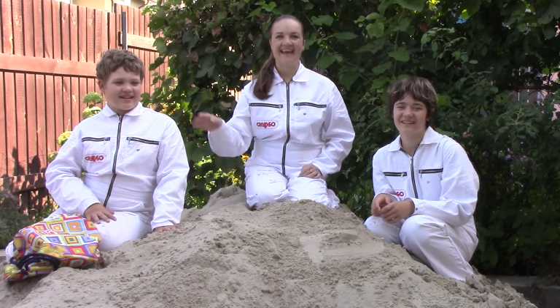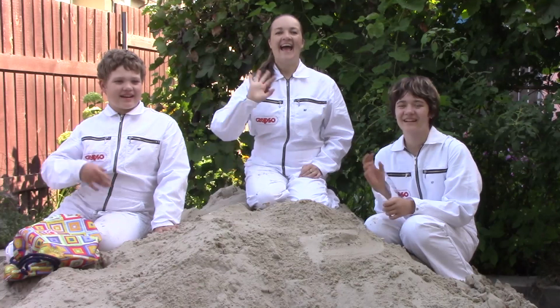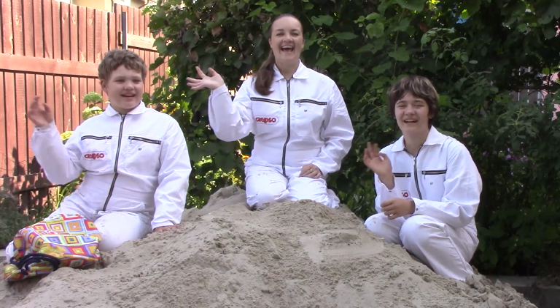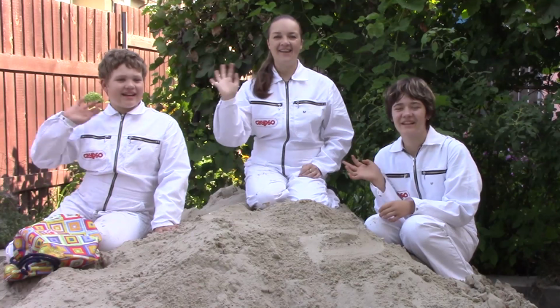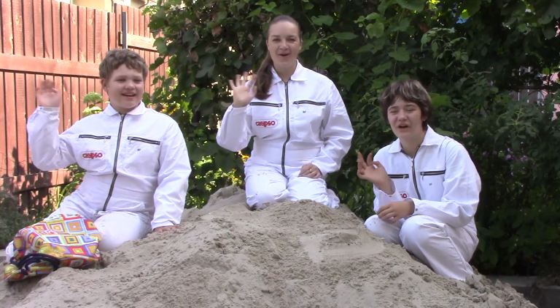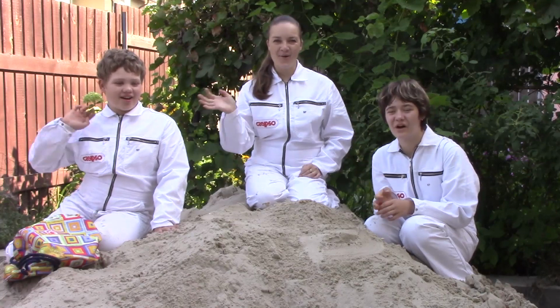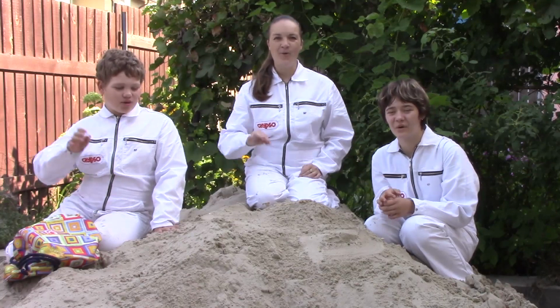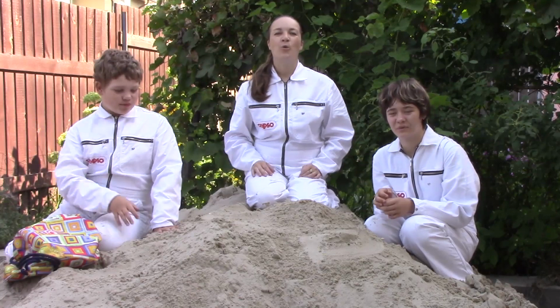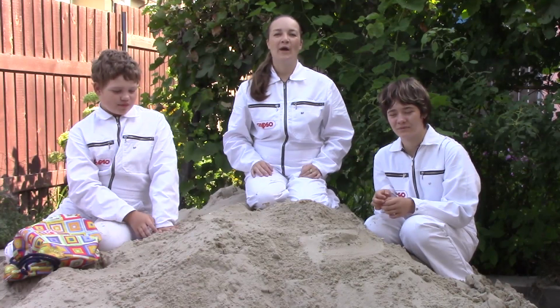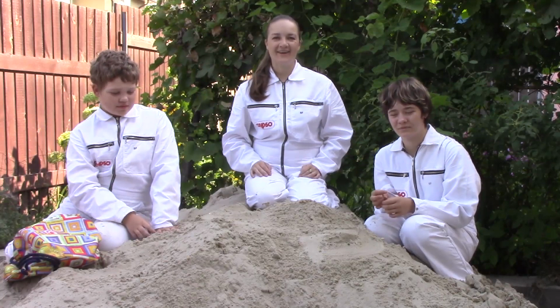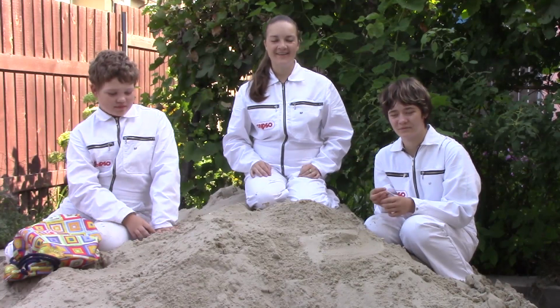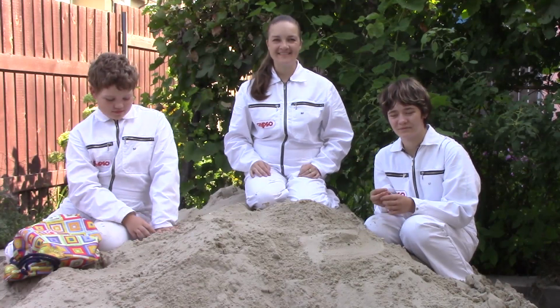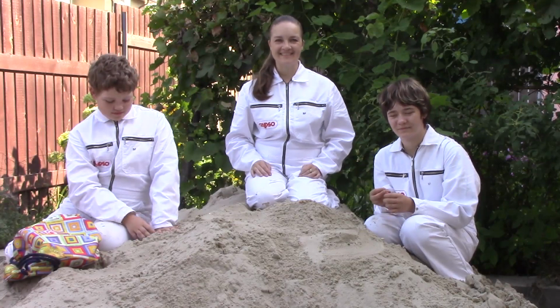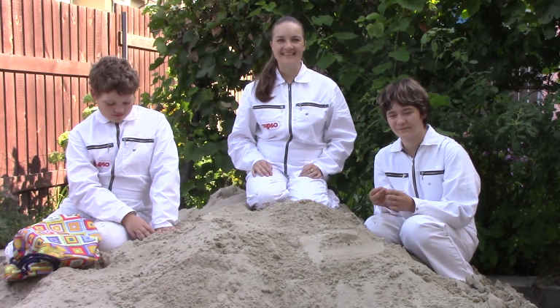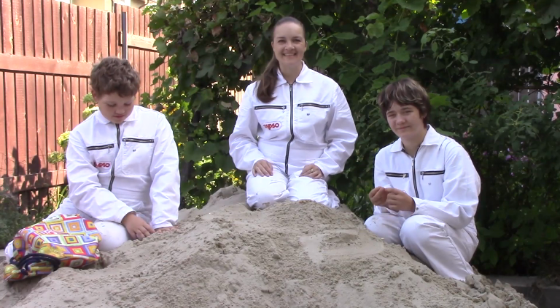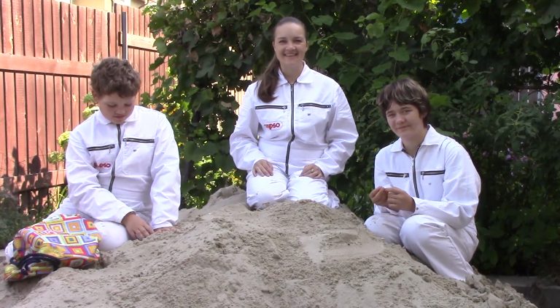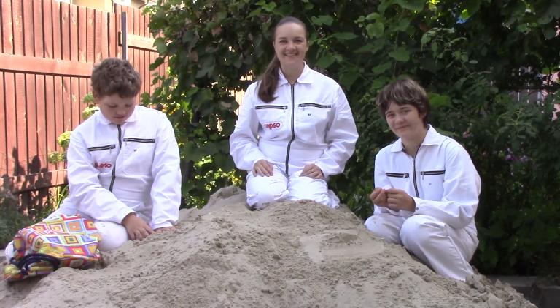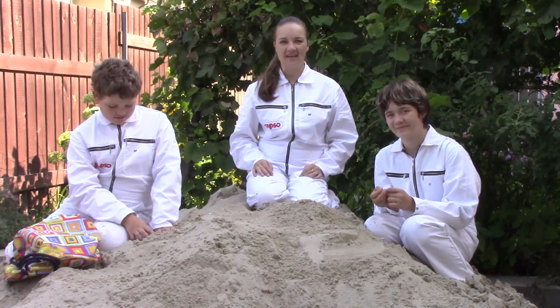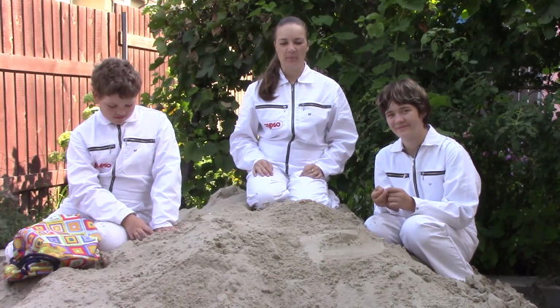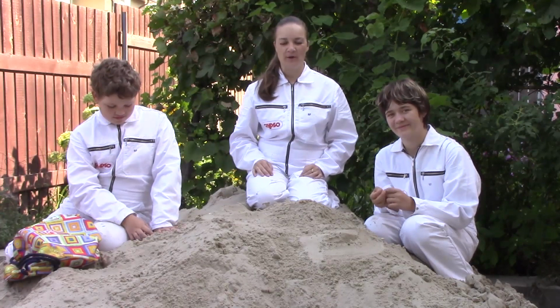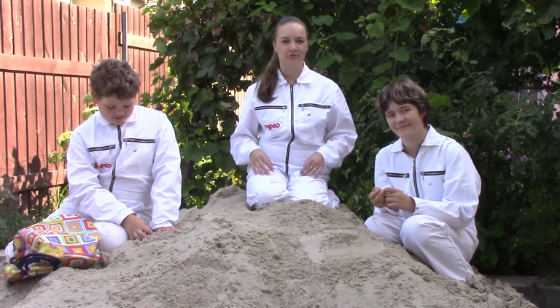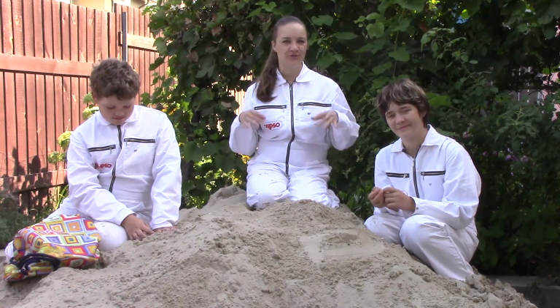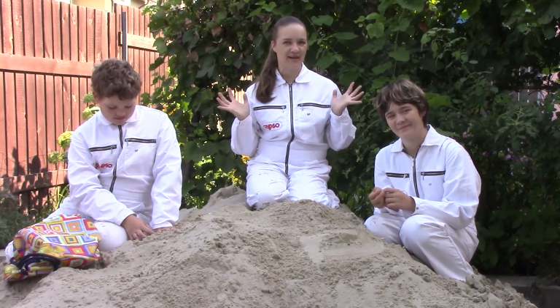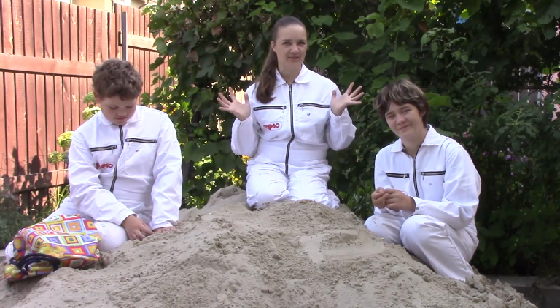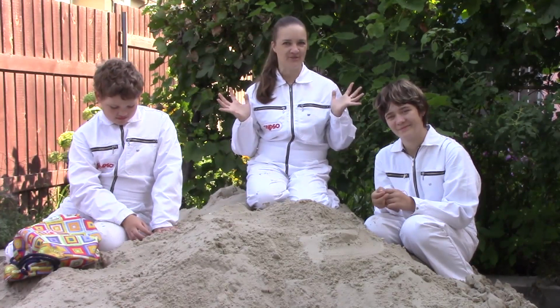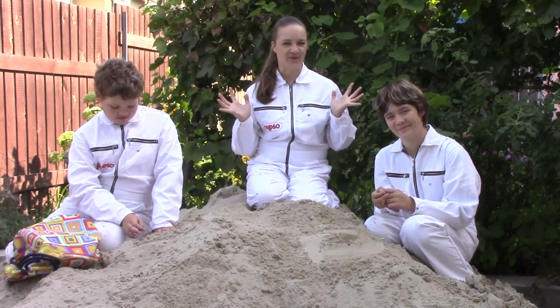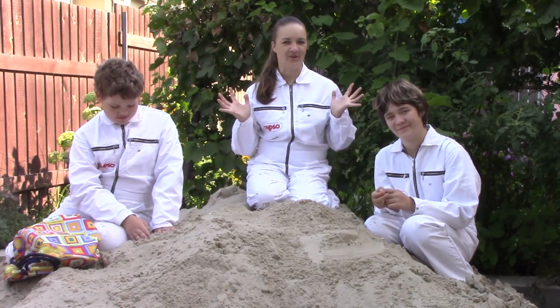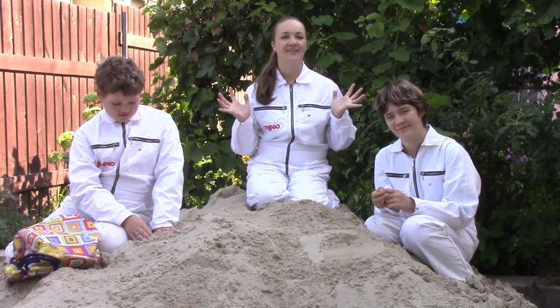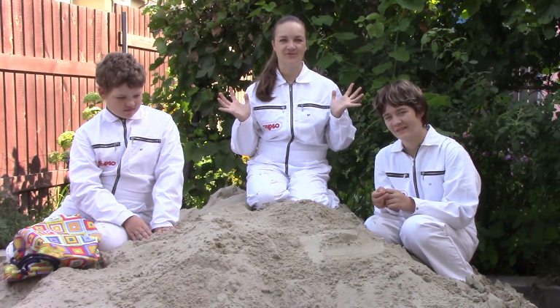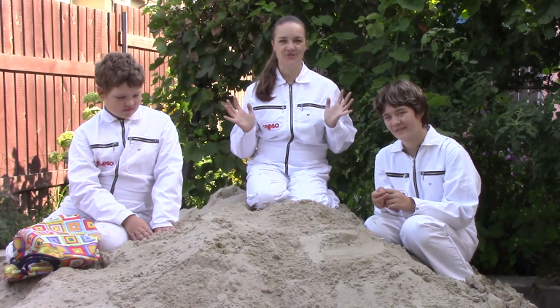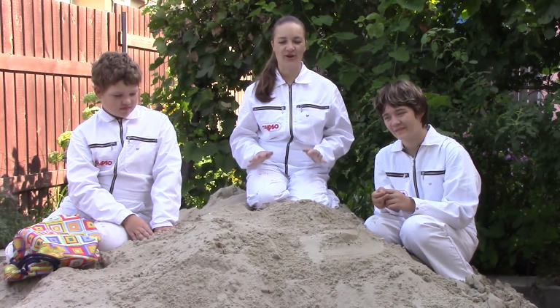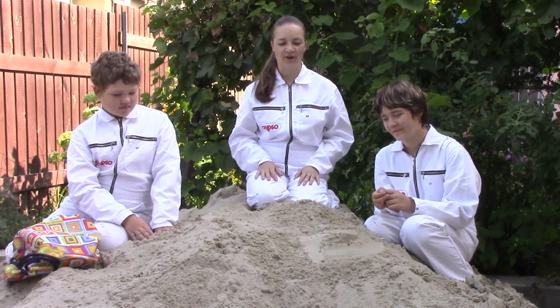Hello! We are going to sing a song about Dinosaur. Let's start.